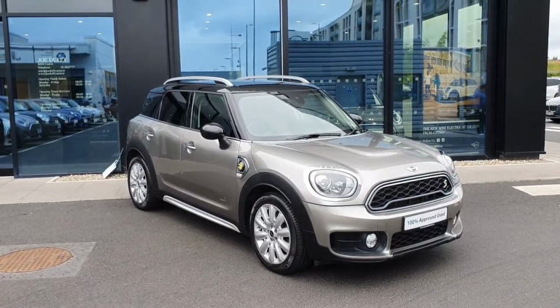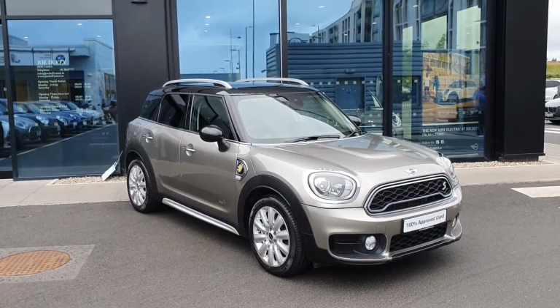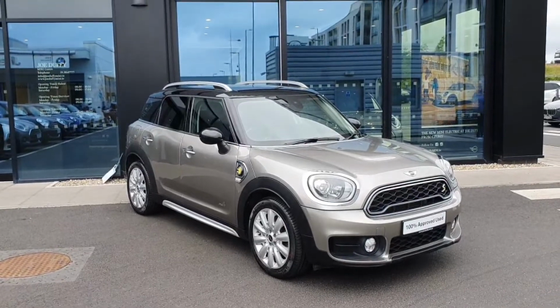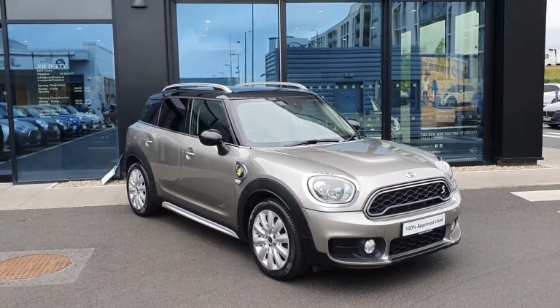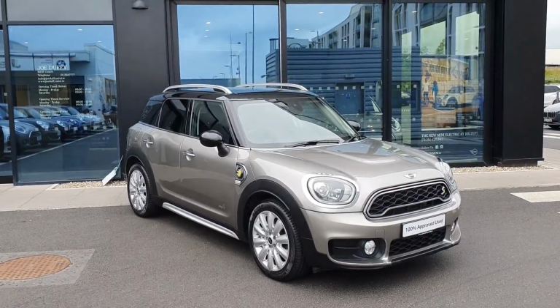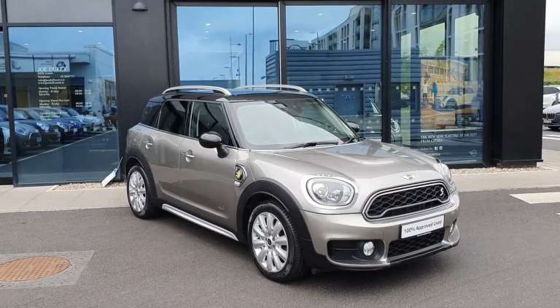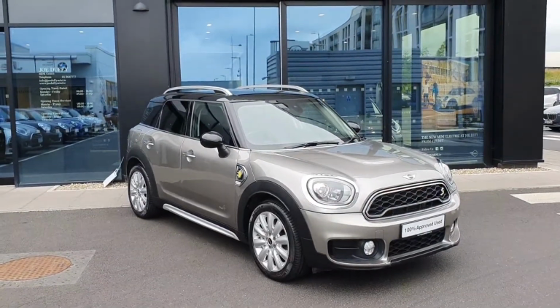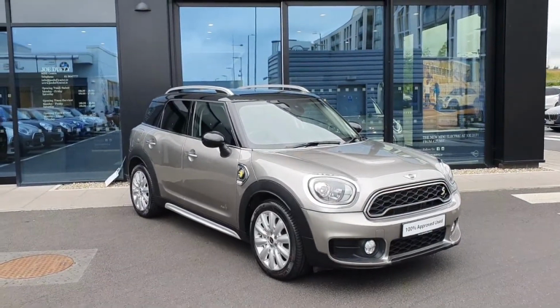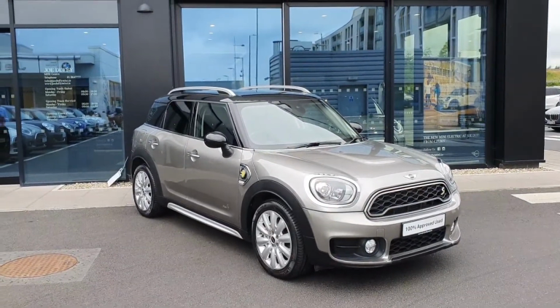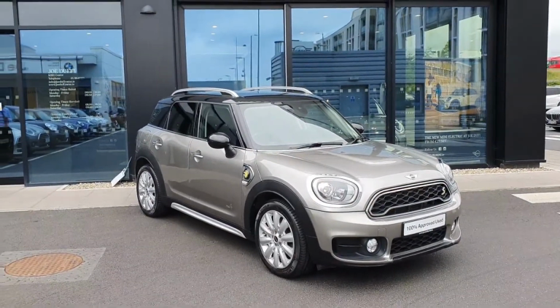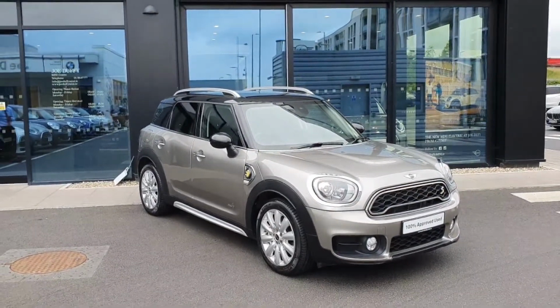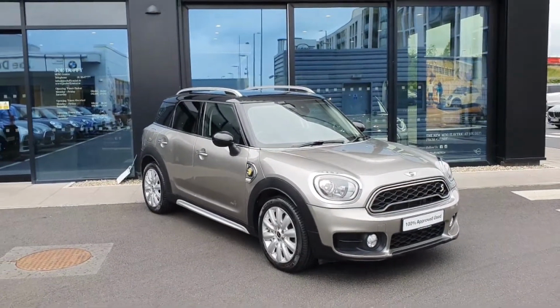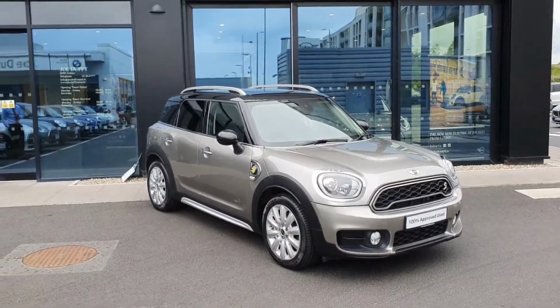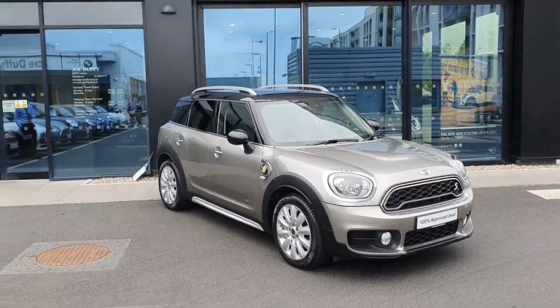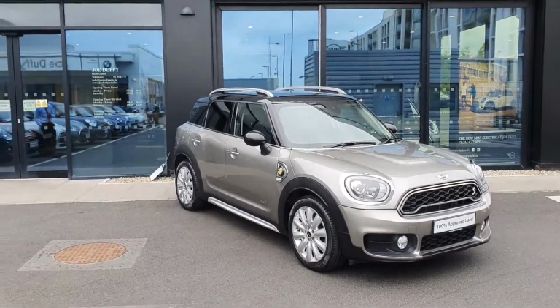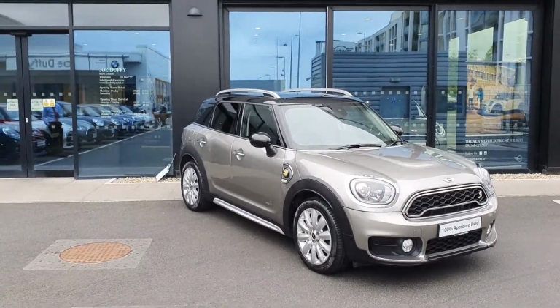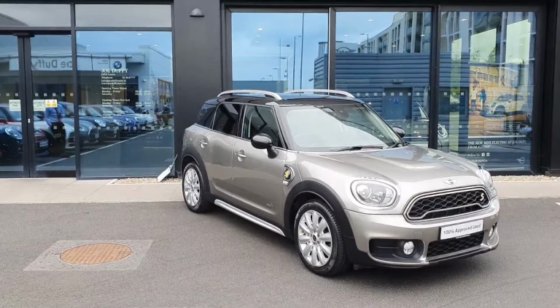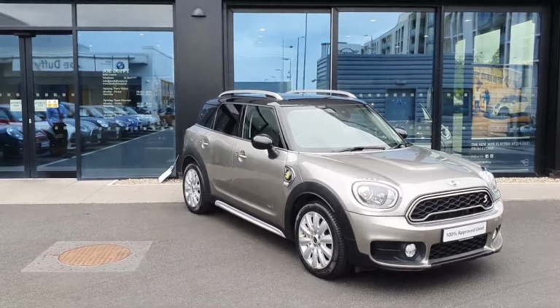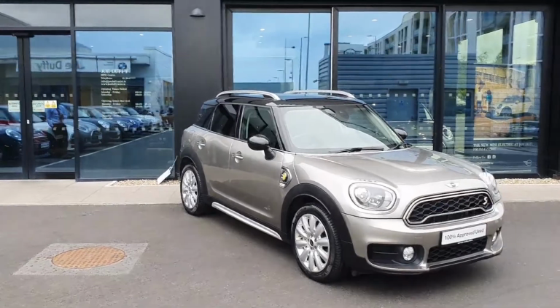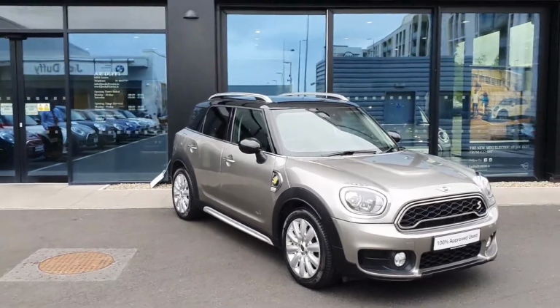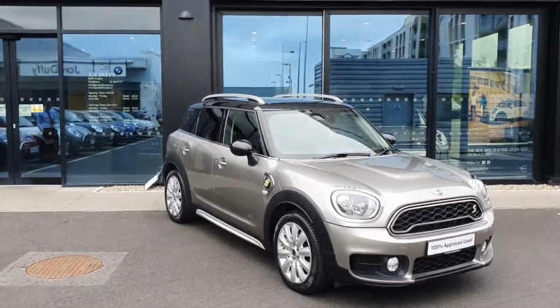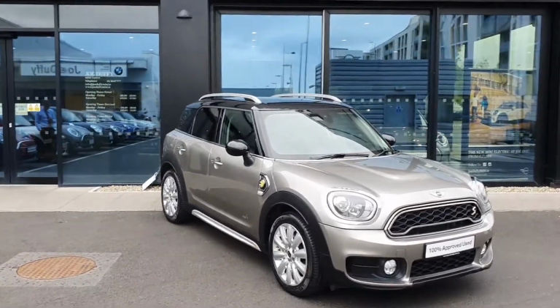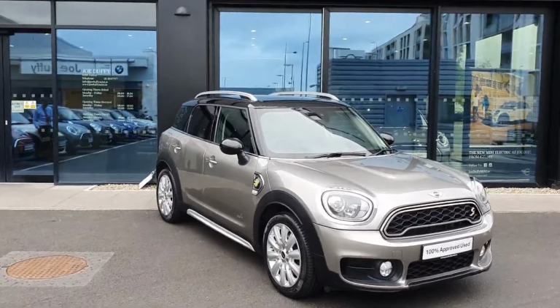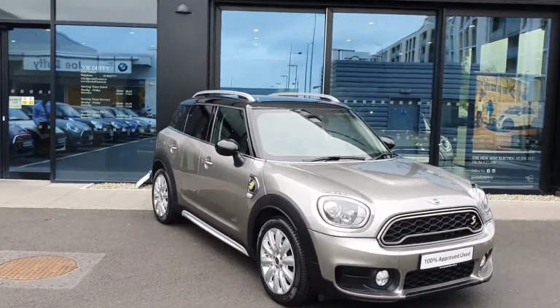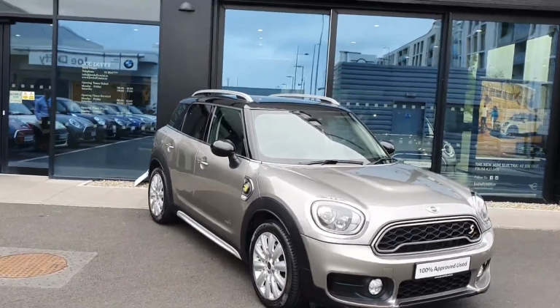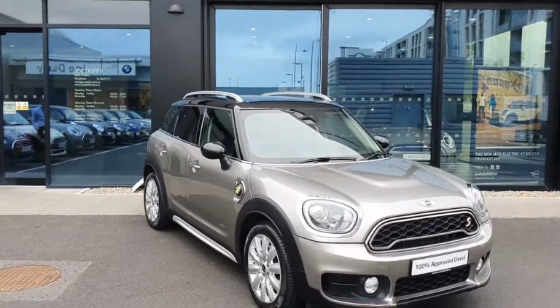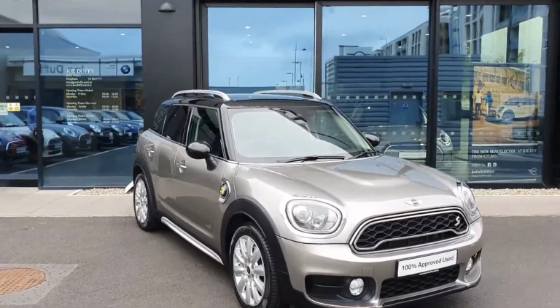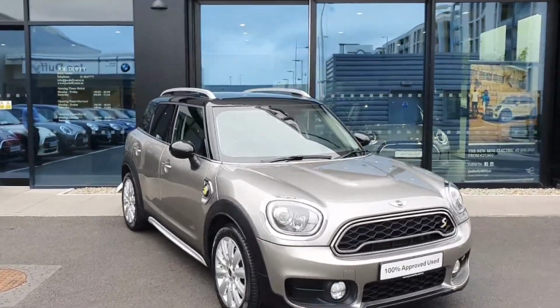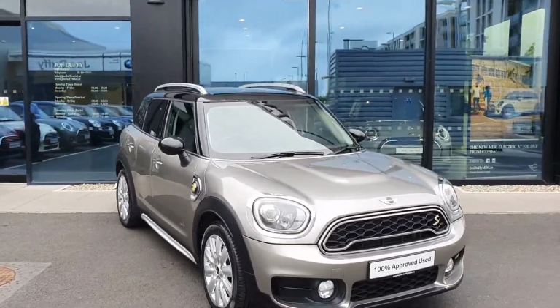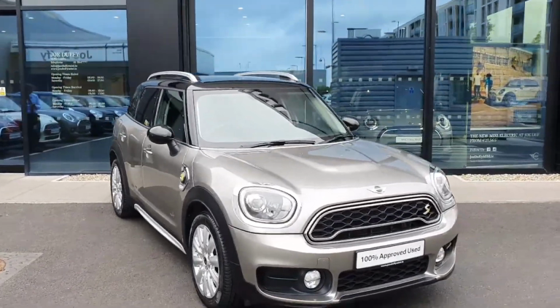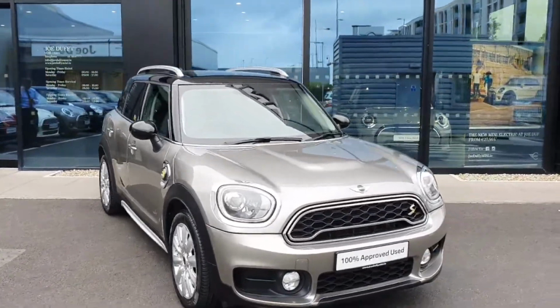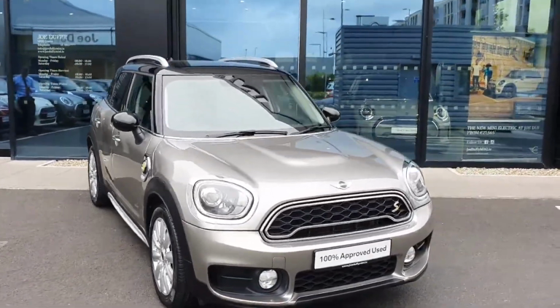Hello everybody, Michael here from Joe Duffy Mini and today I'm here to show you this gorgeous 2018 Mini Countryman Cooper SE.